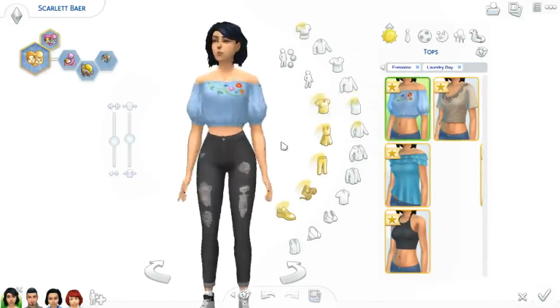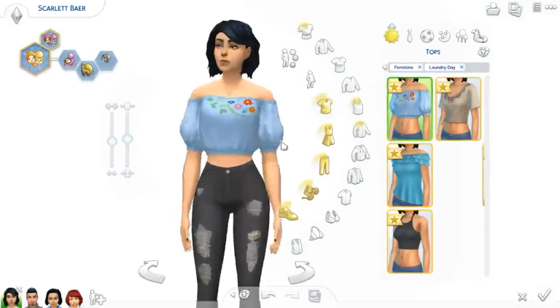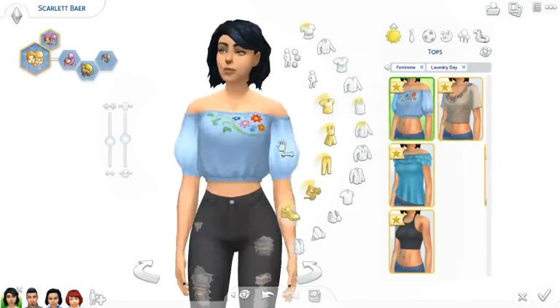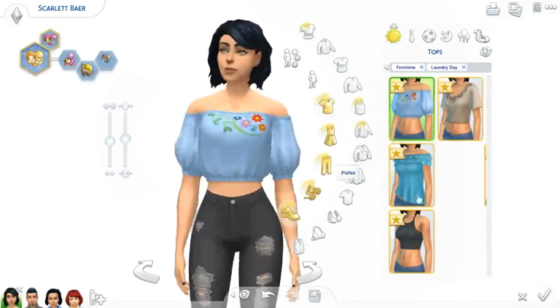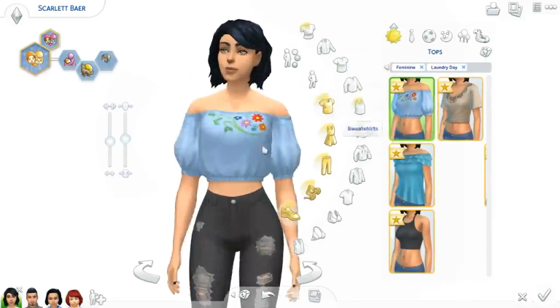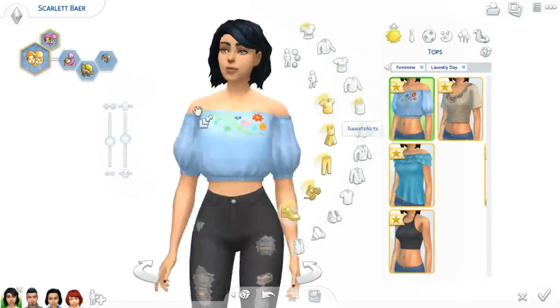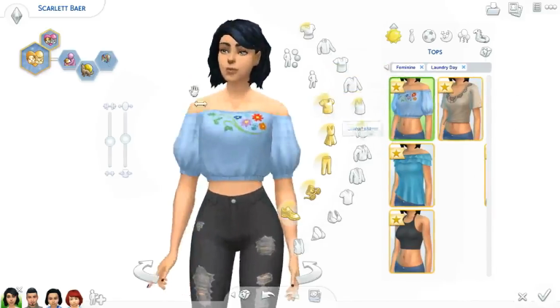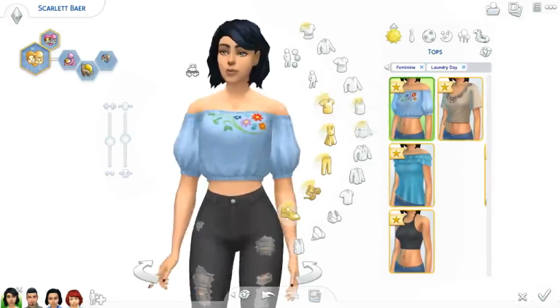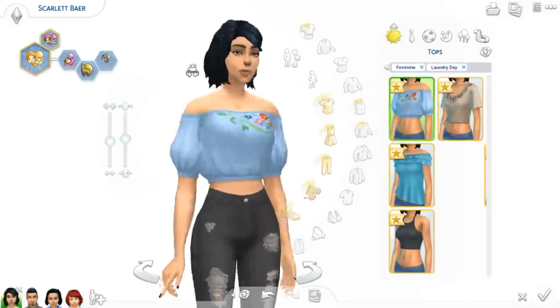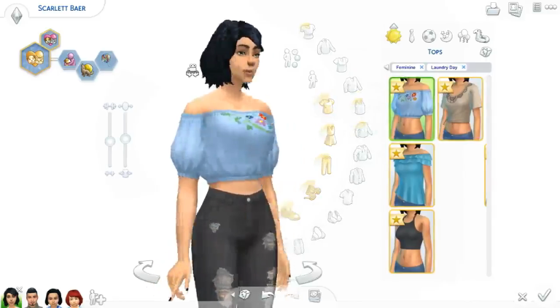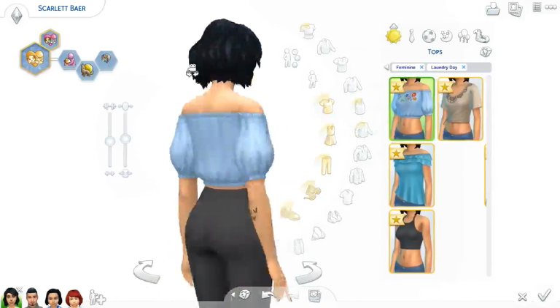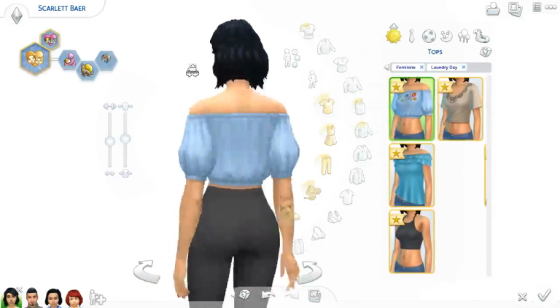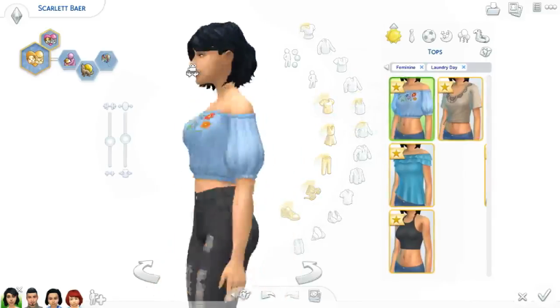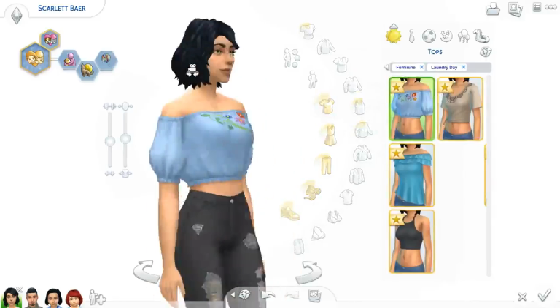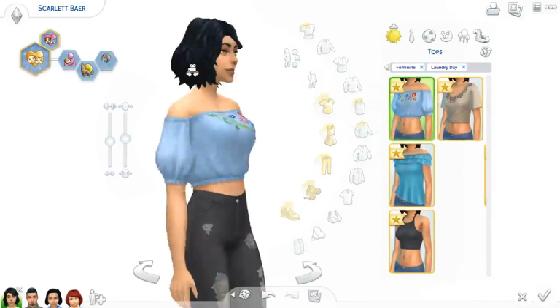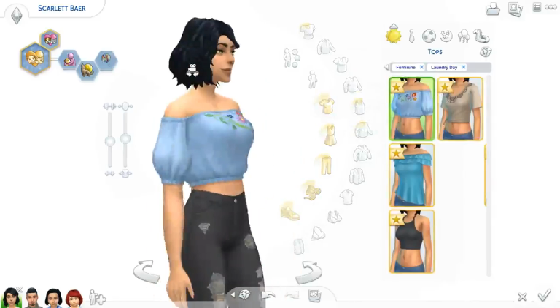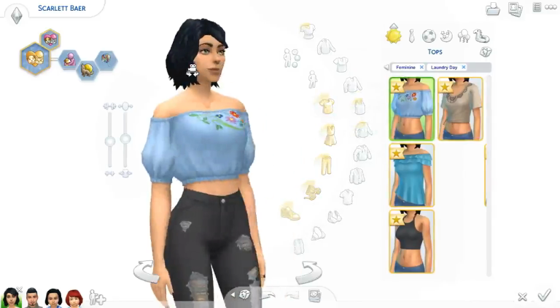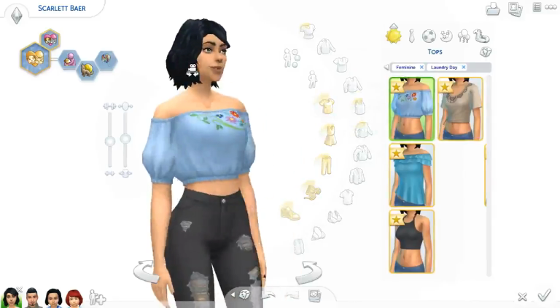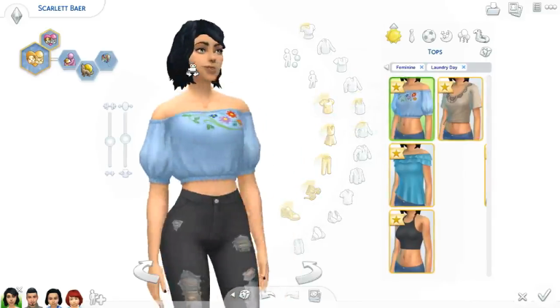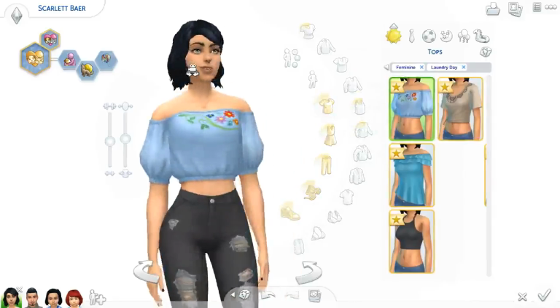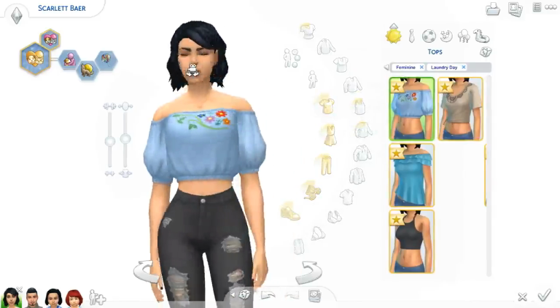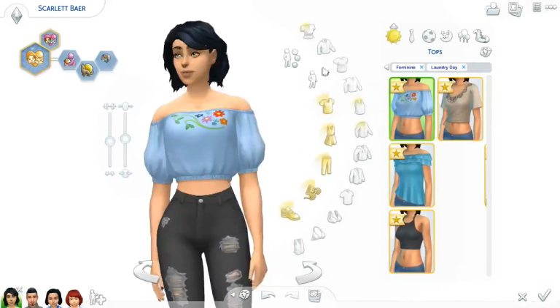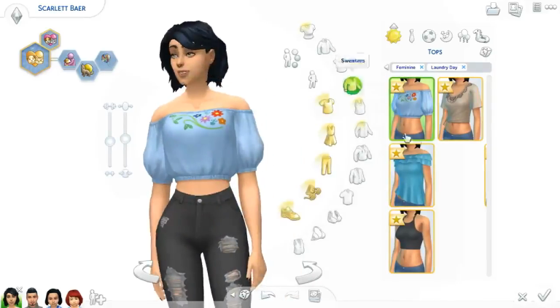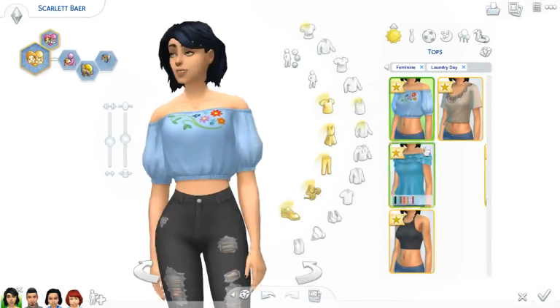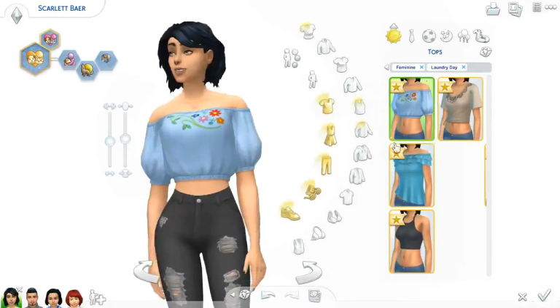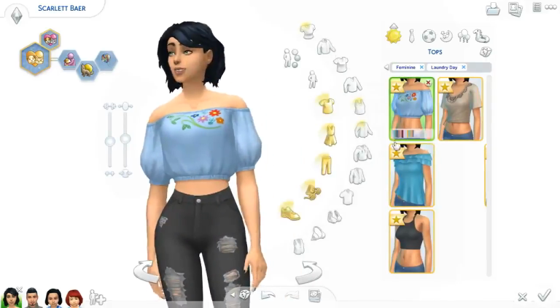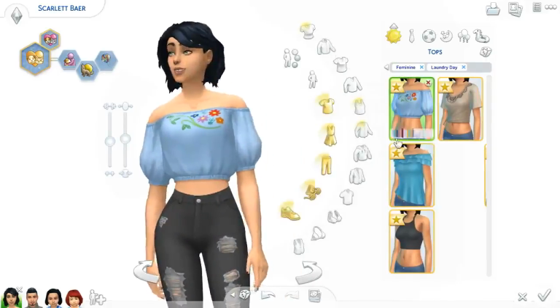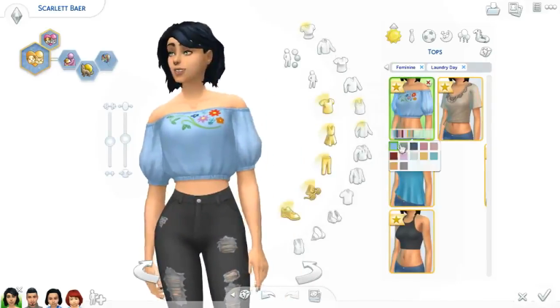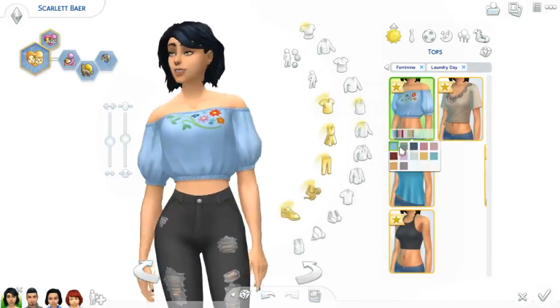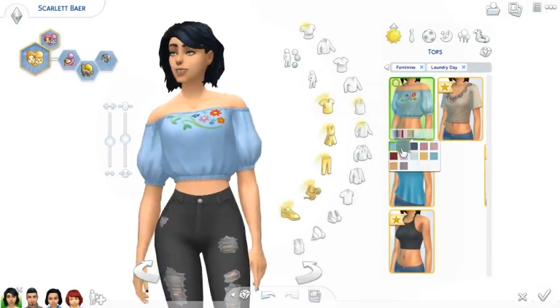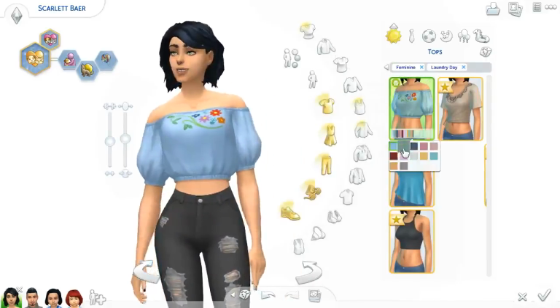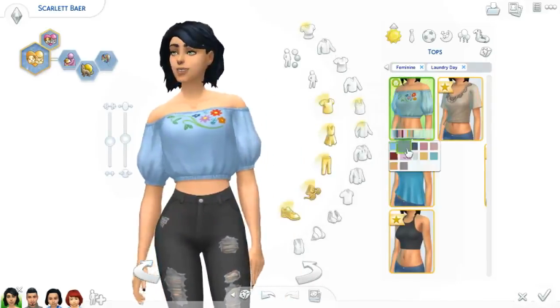So this is the first shirt — I really enjoy it. It looks like custom content in a good way.